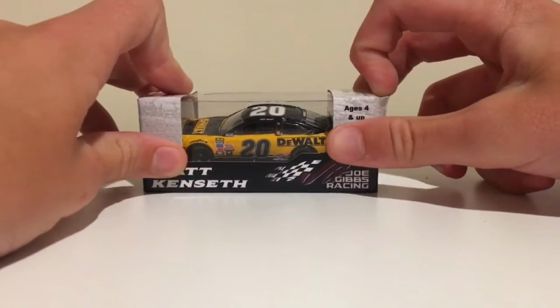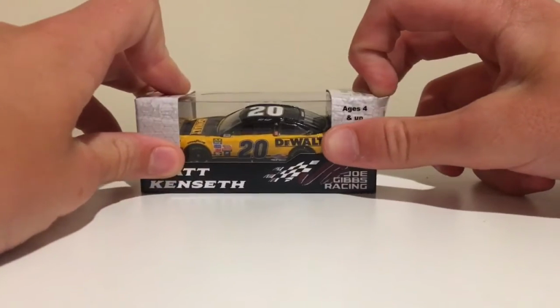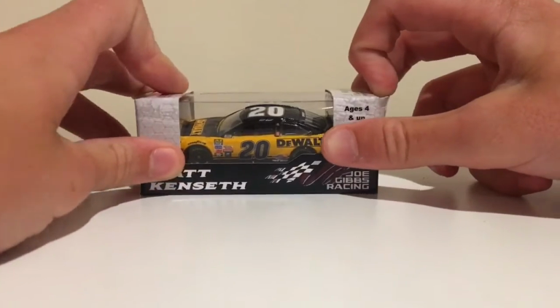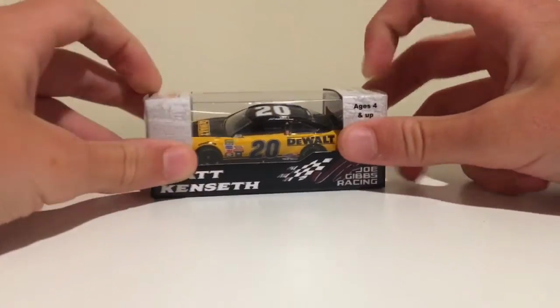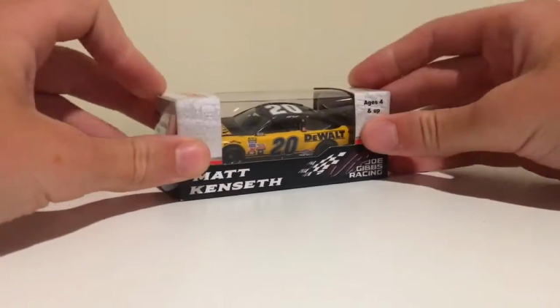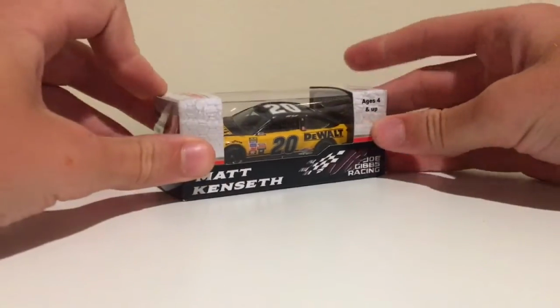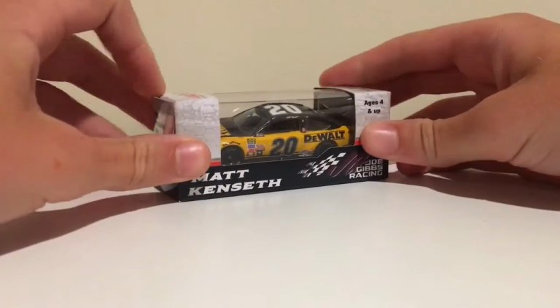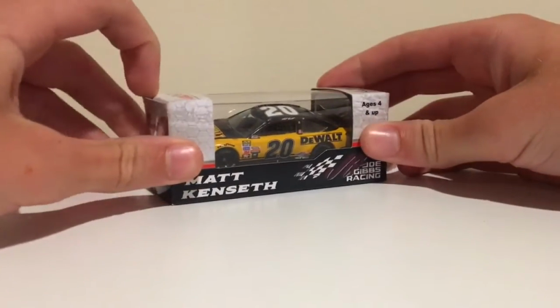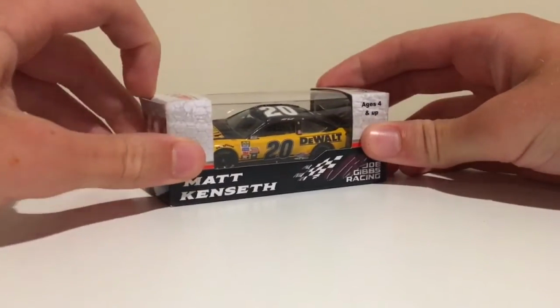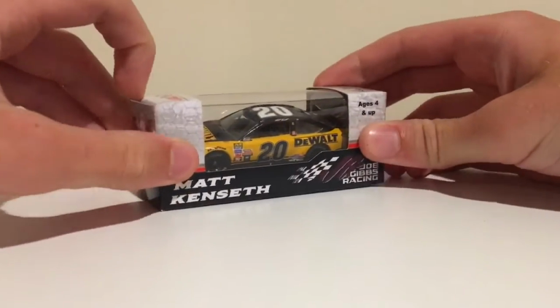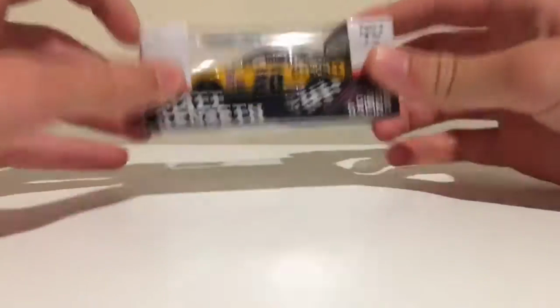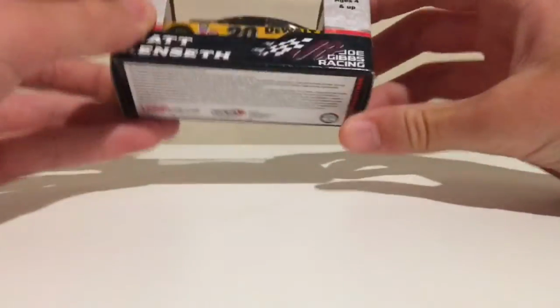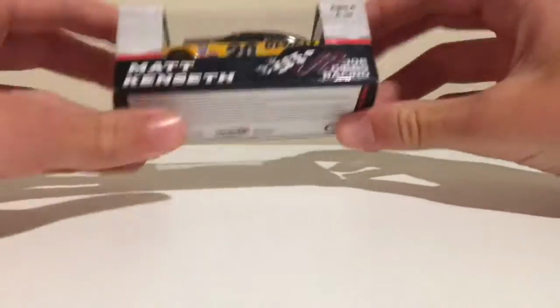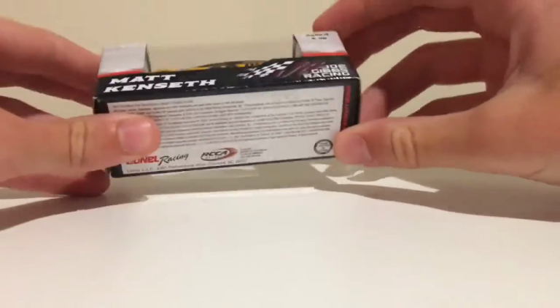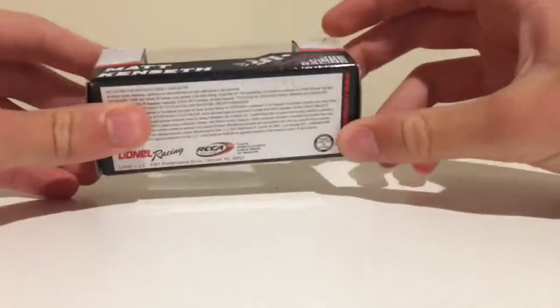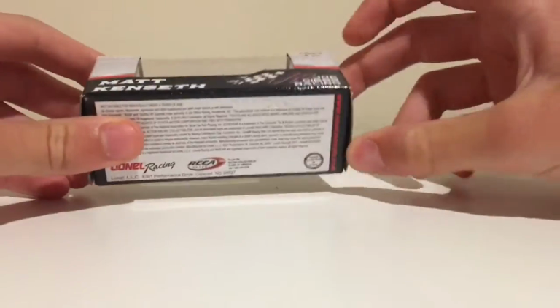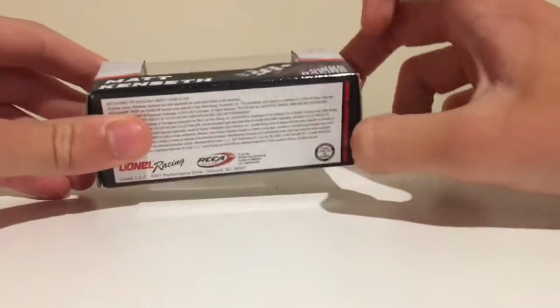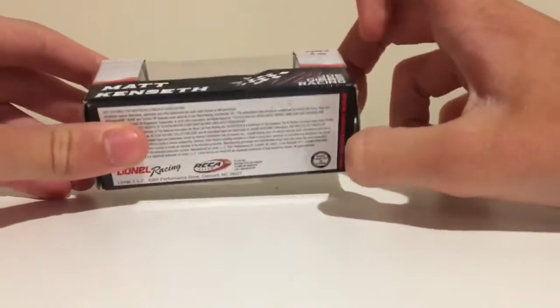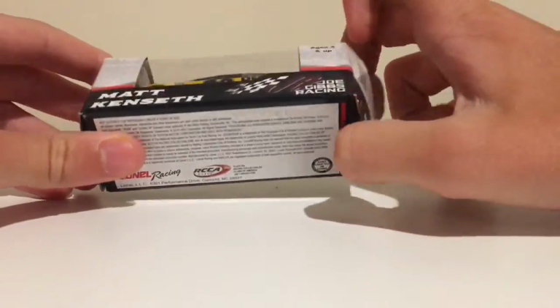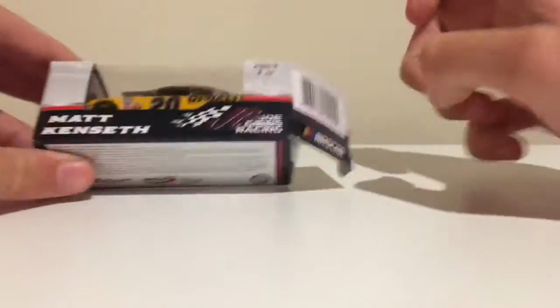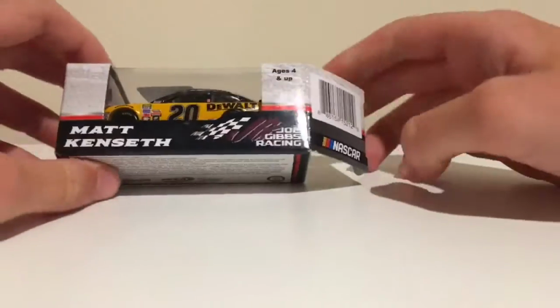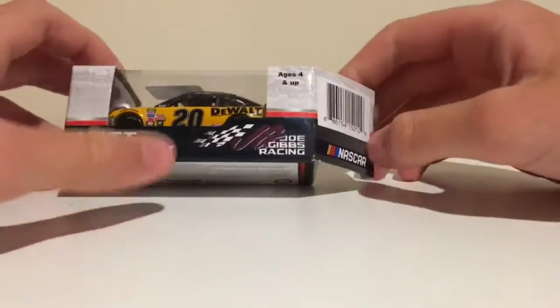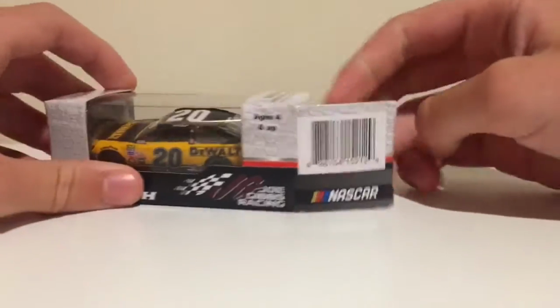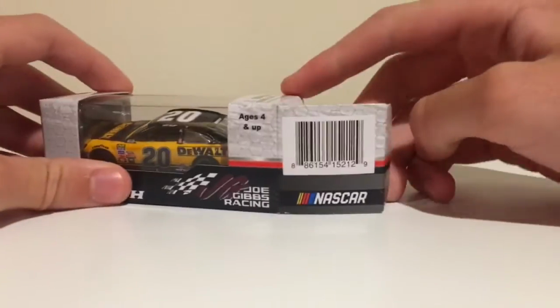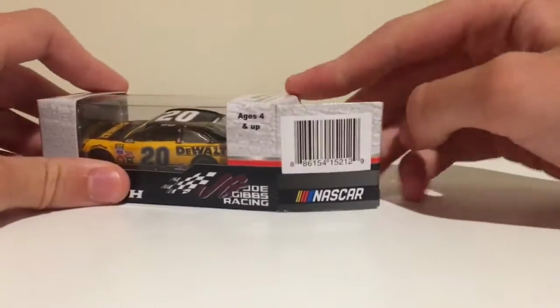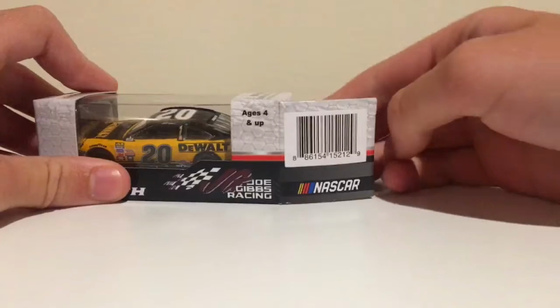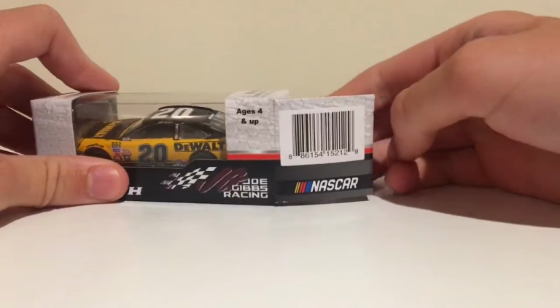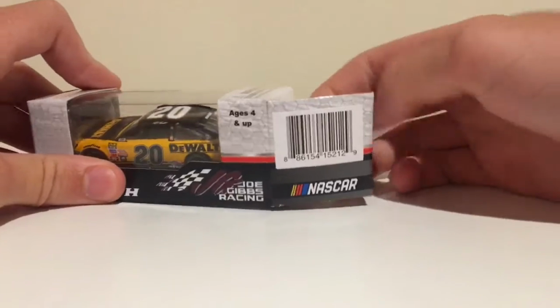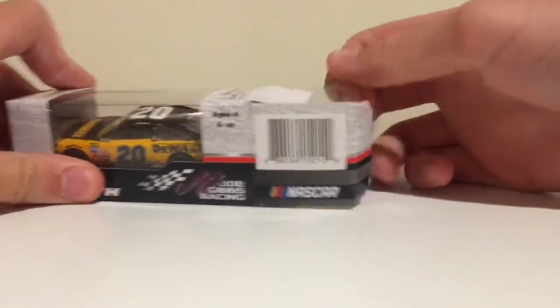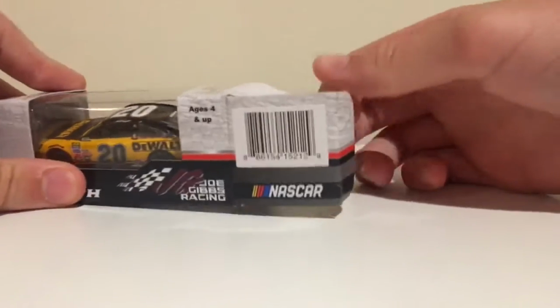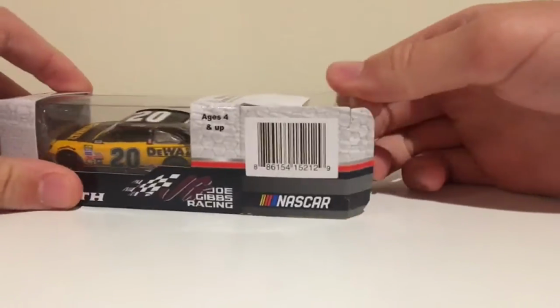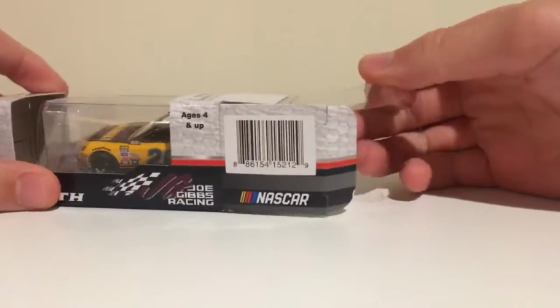Let's pop this thing open. Where's the best place to open it? There we go, the back's going to open nice and easy.